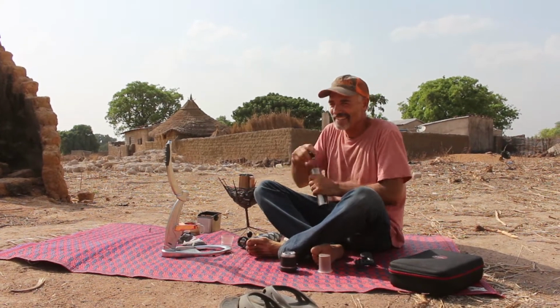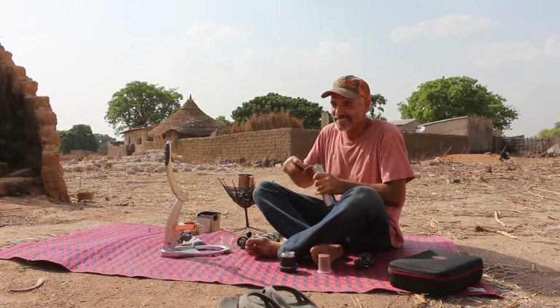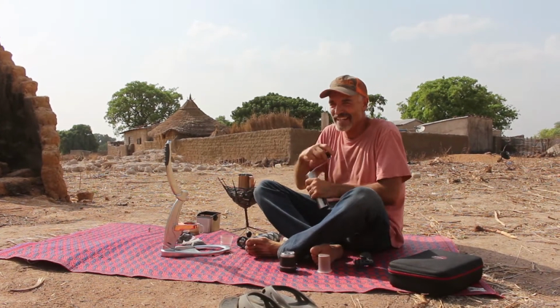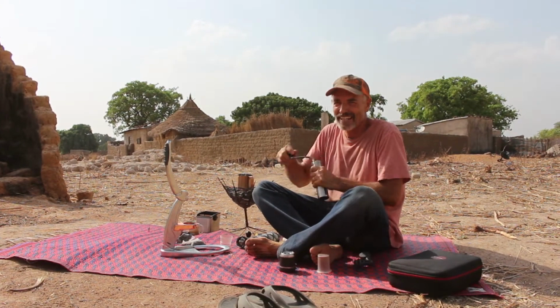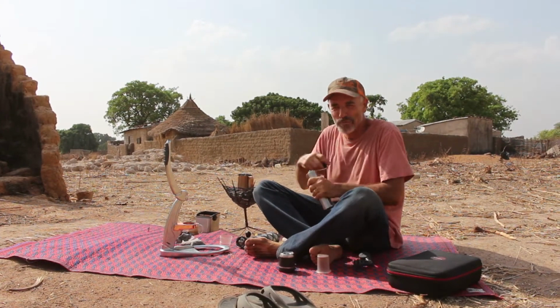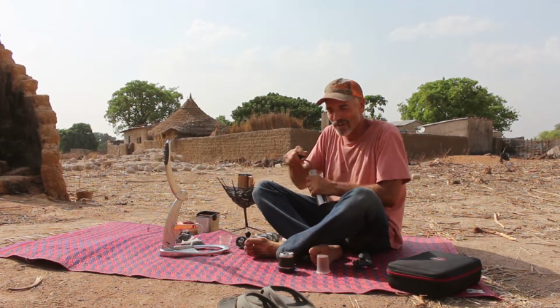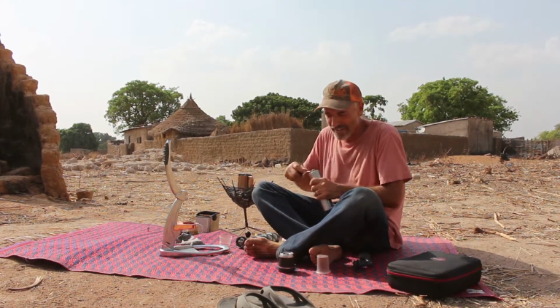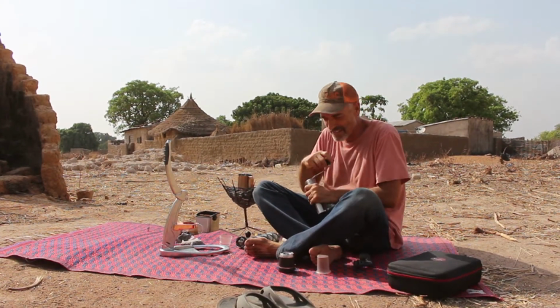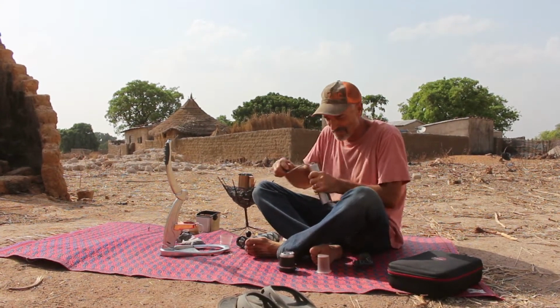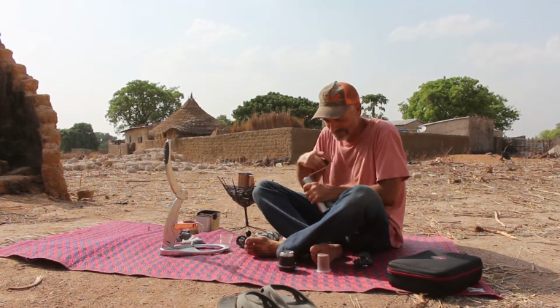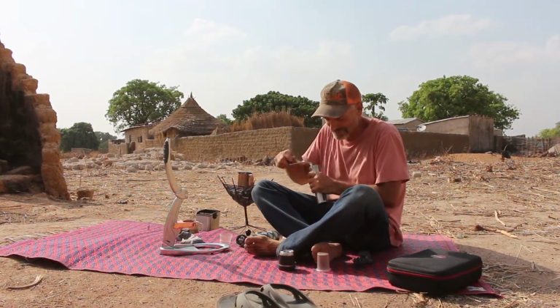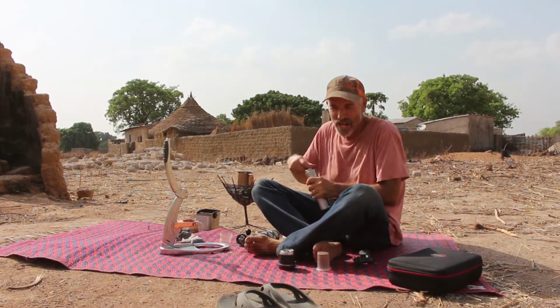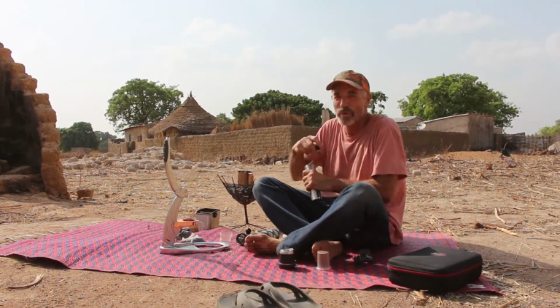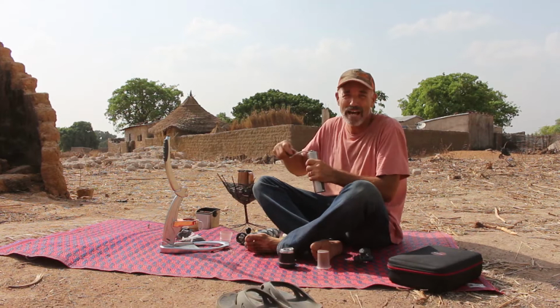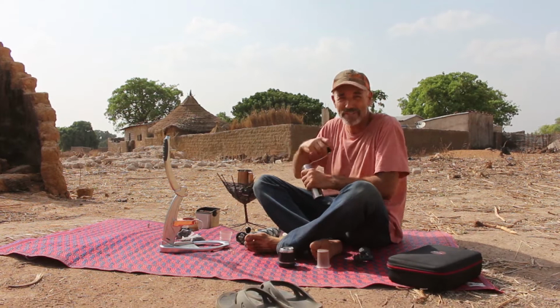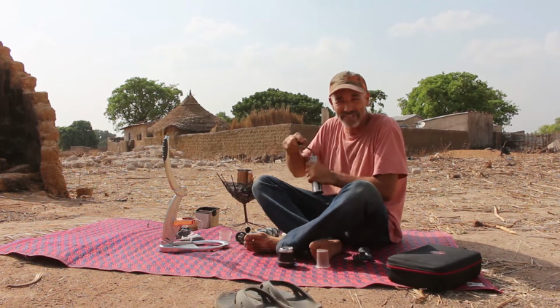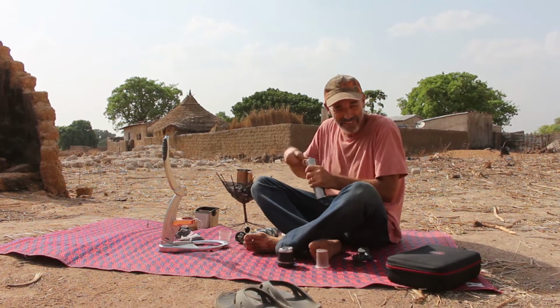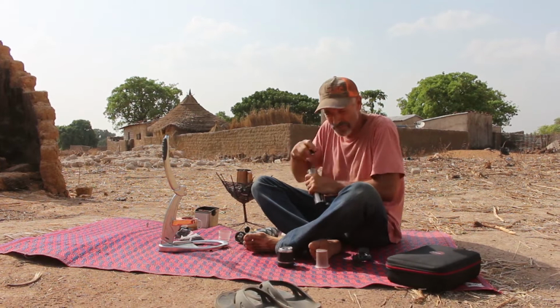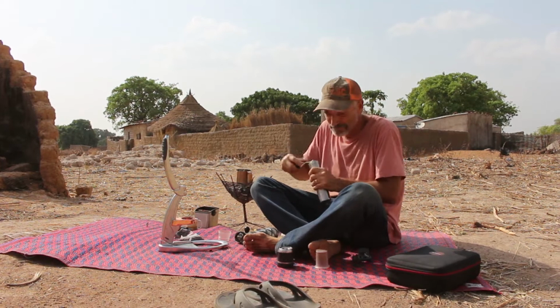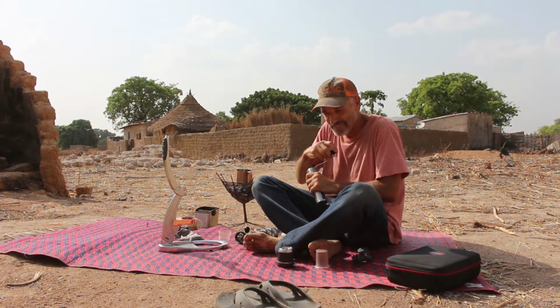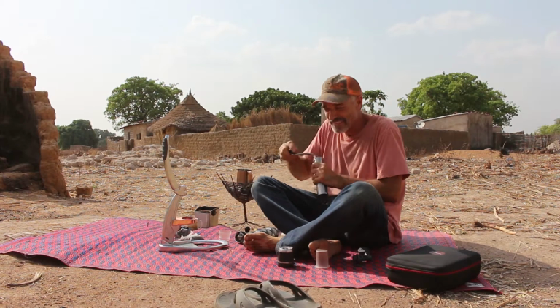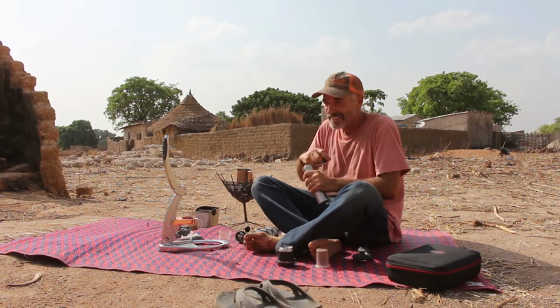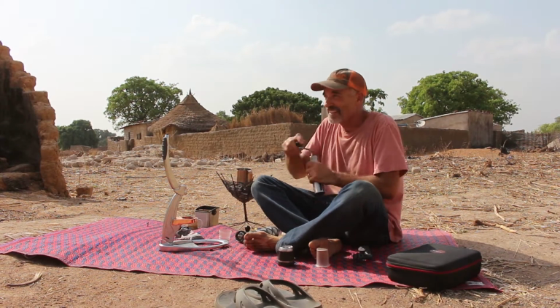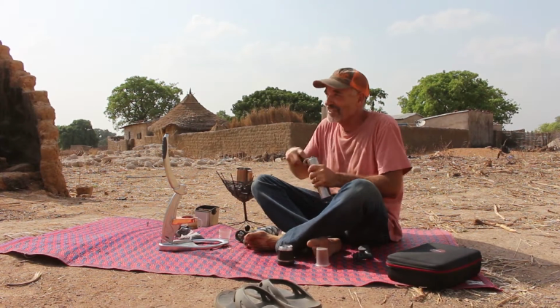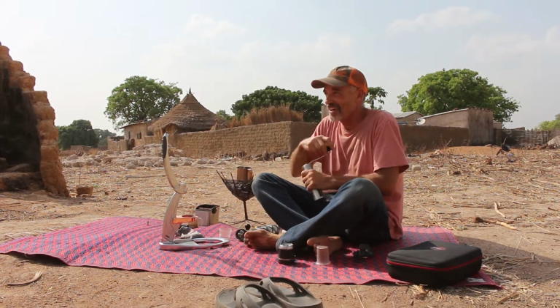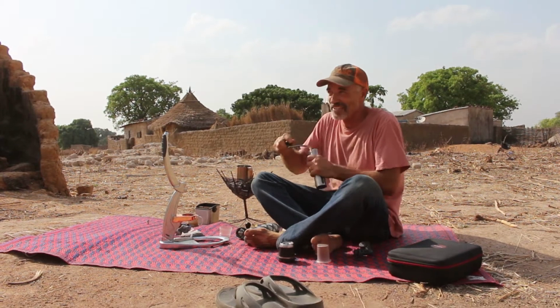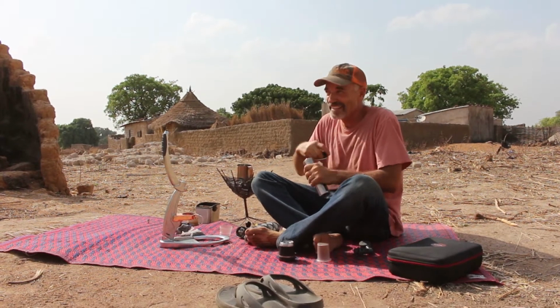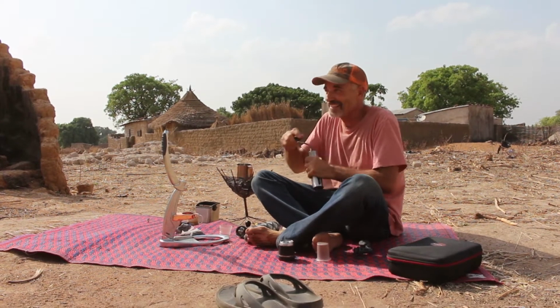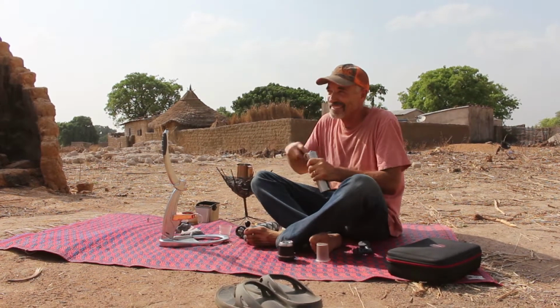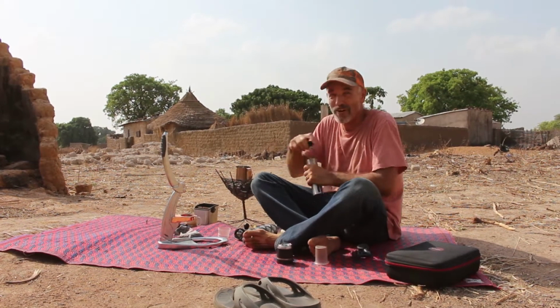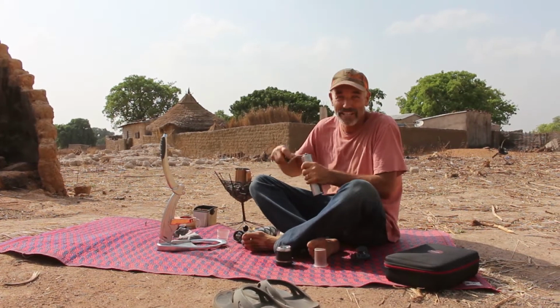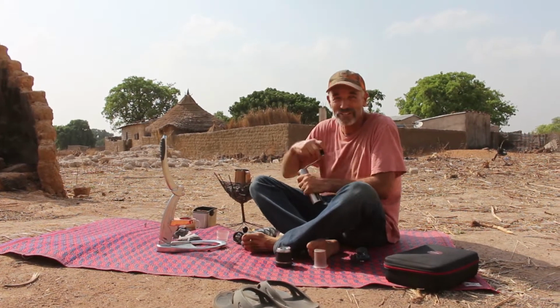We're getting a small audience — always happens in a village. Curiosity of all ages.